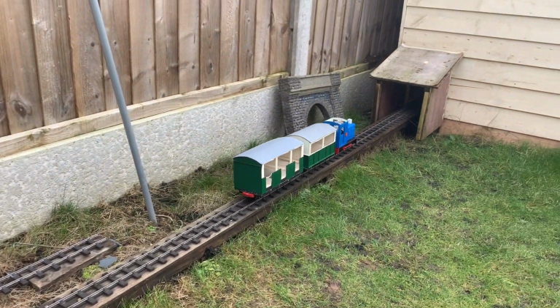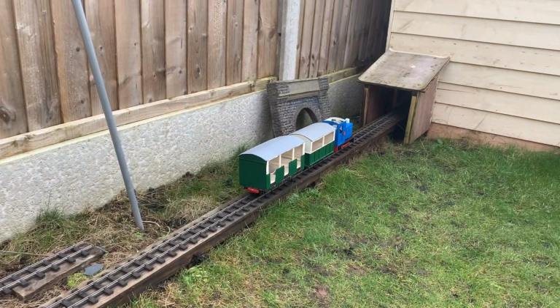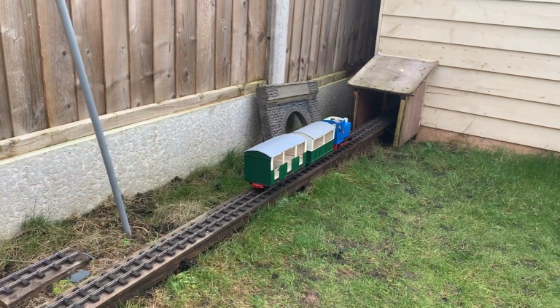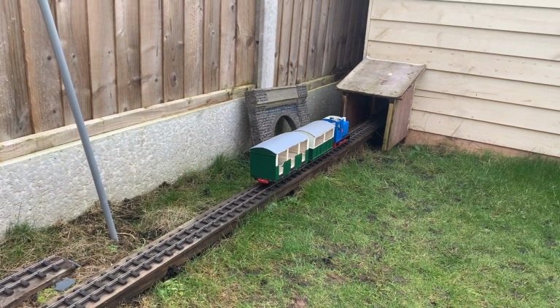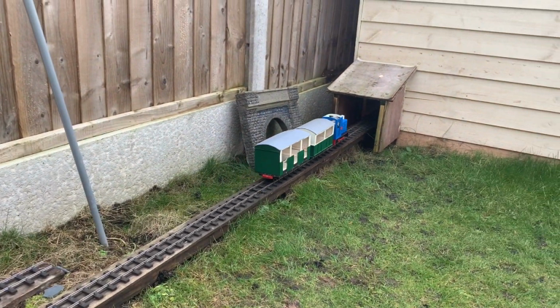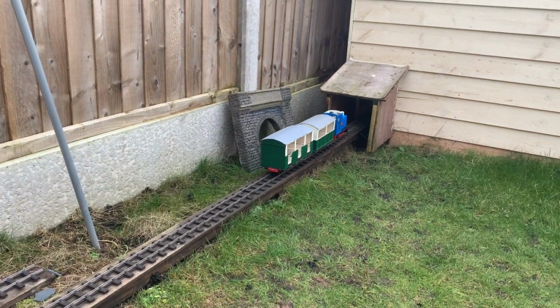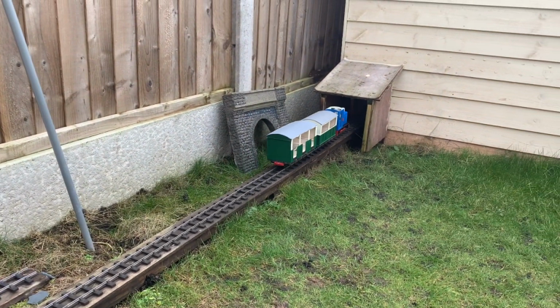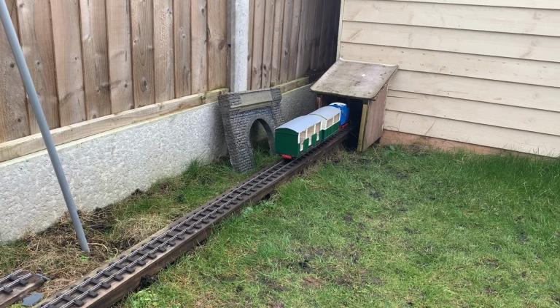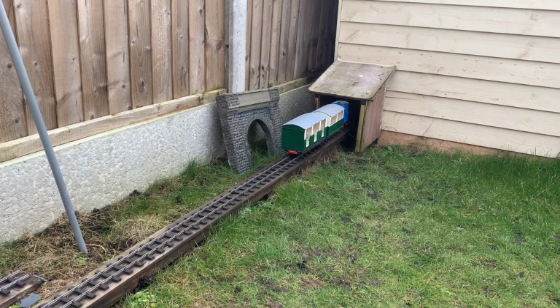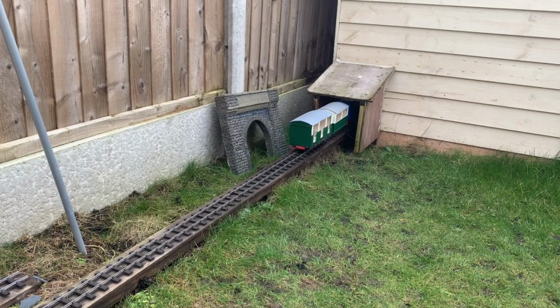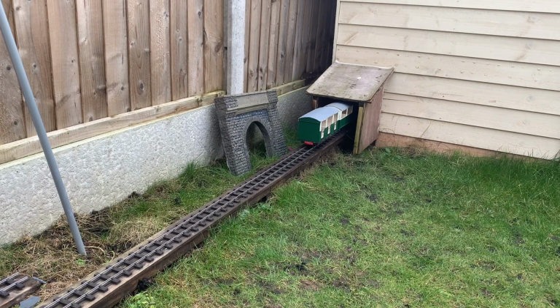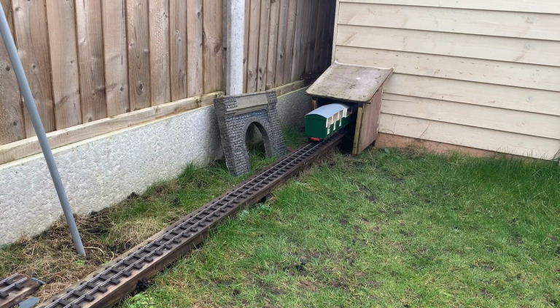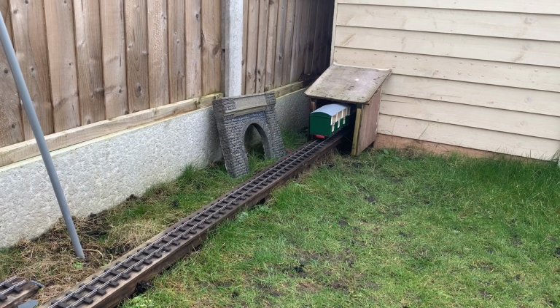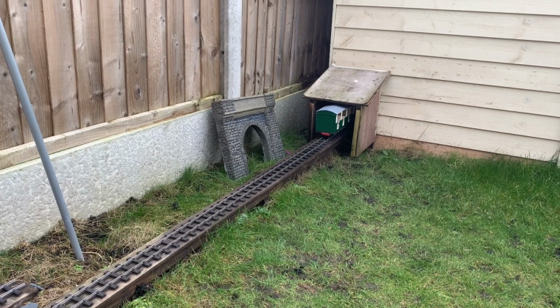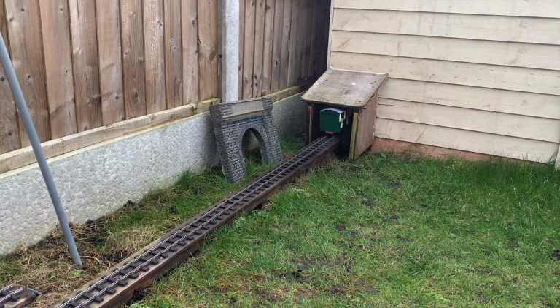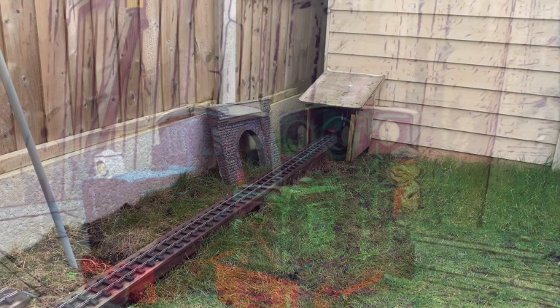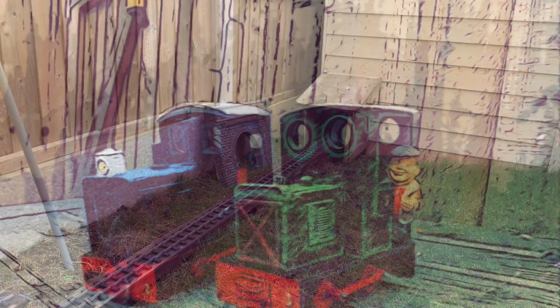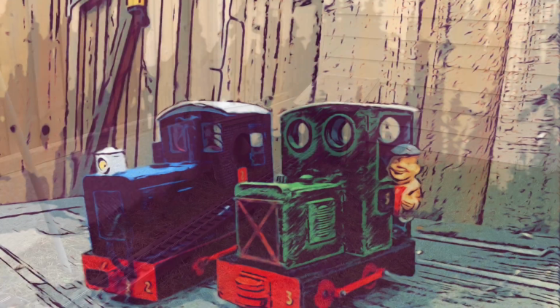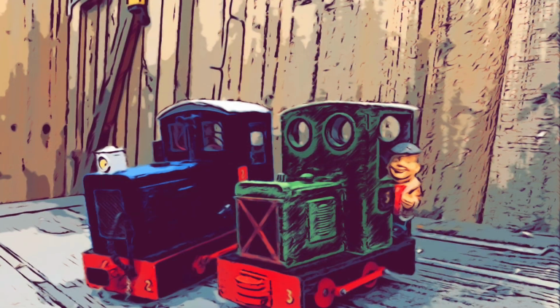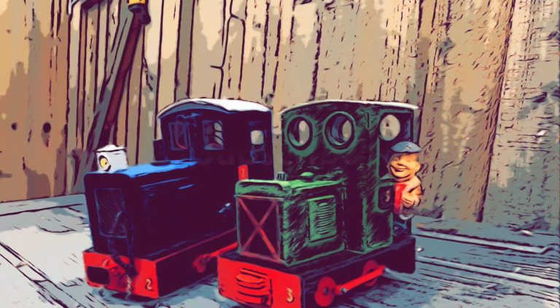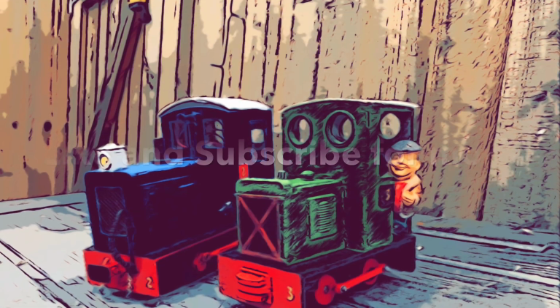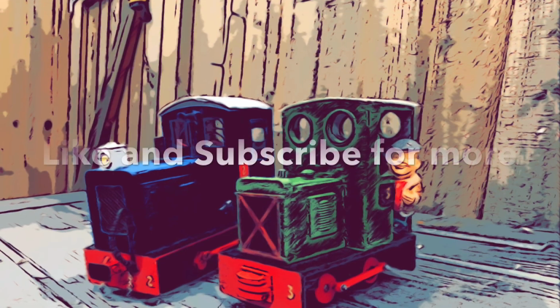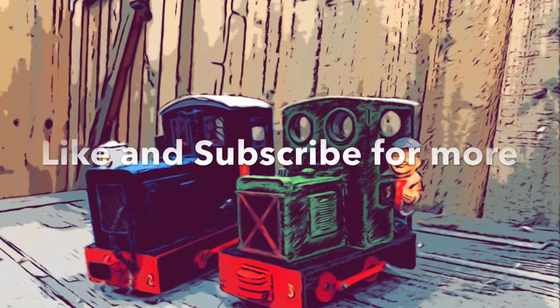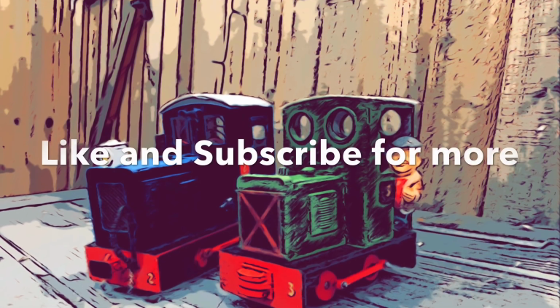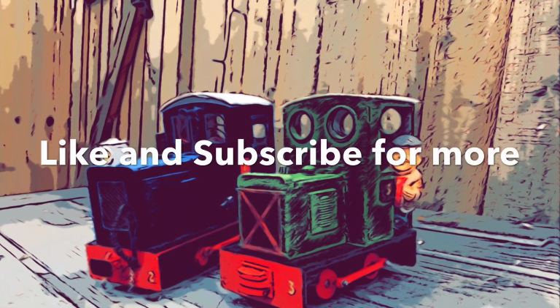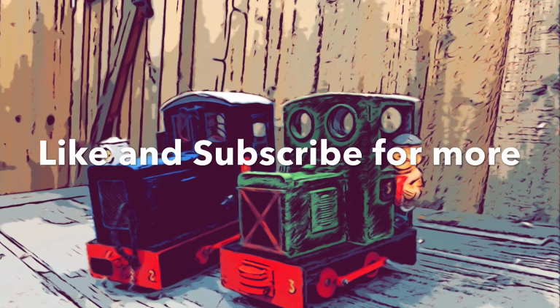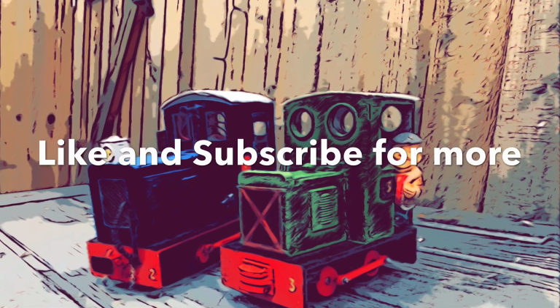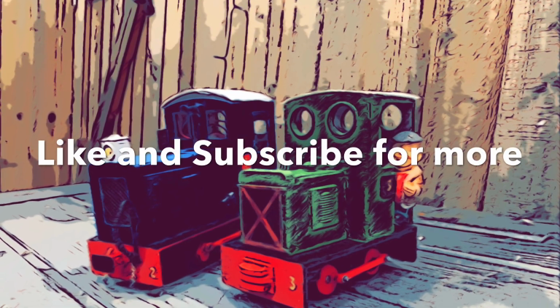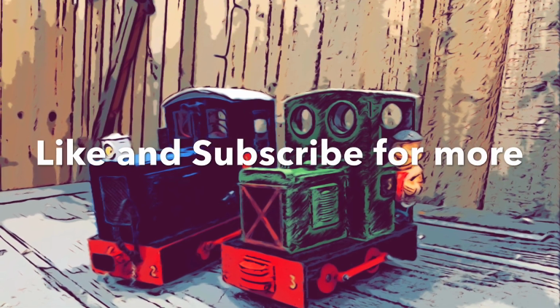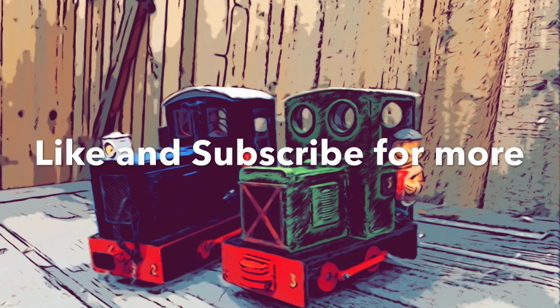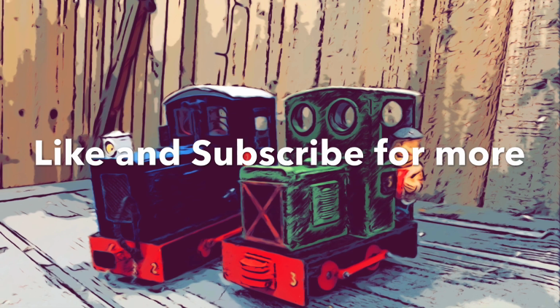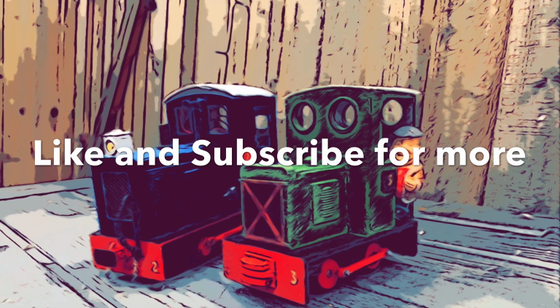If you've enjoyed the video, please do hit the like button and subscribe to my channel and I'll carry on making these videos. Thank you.